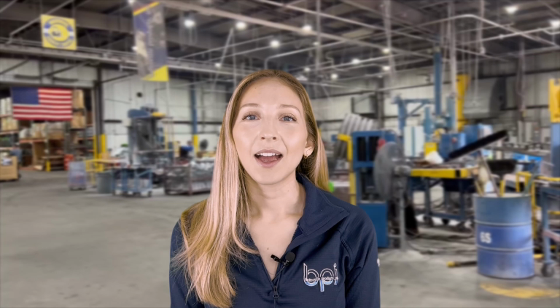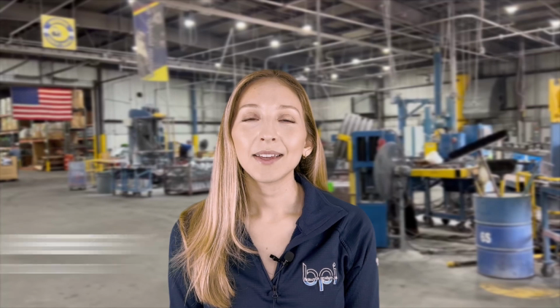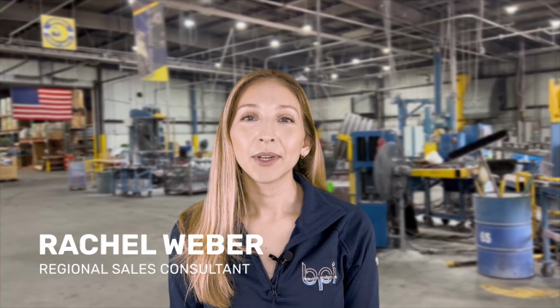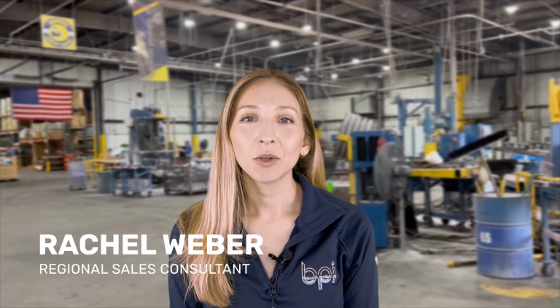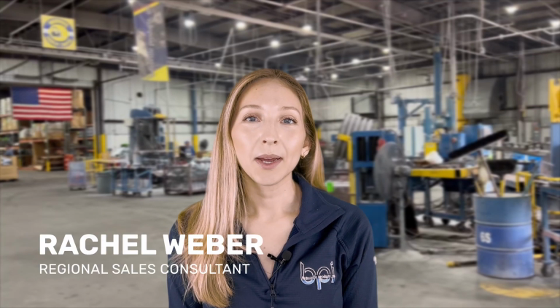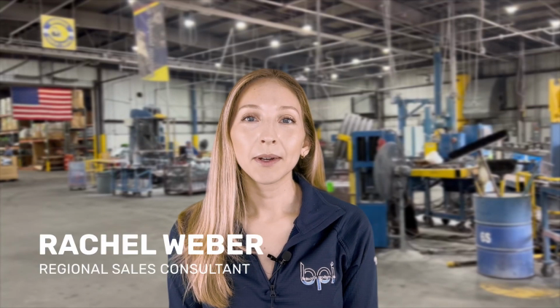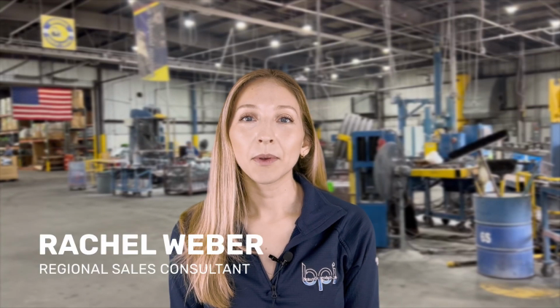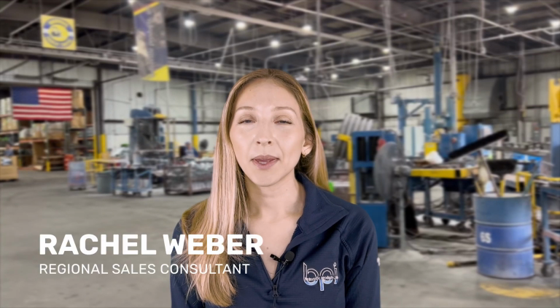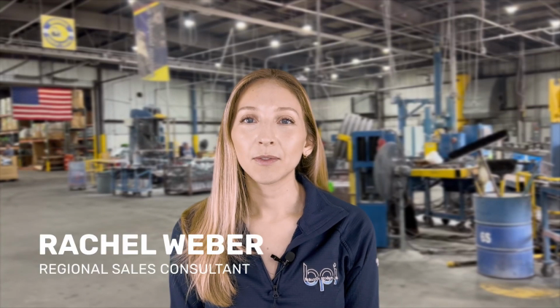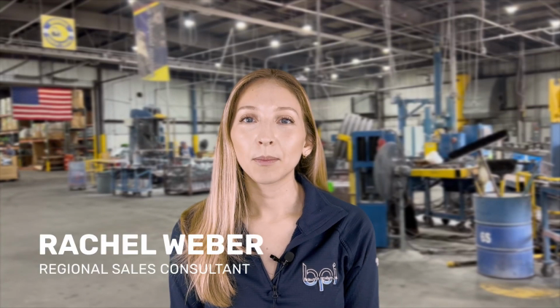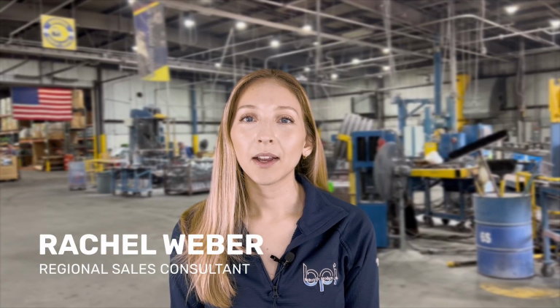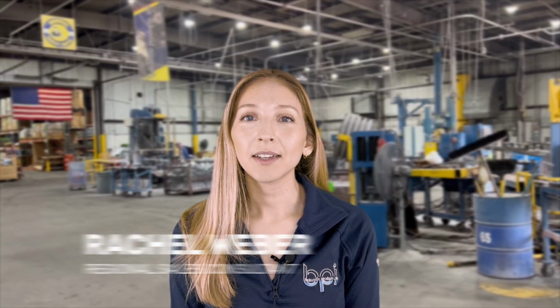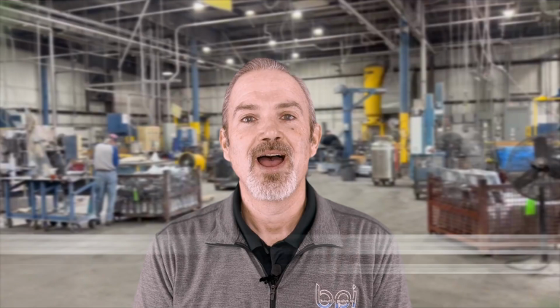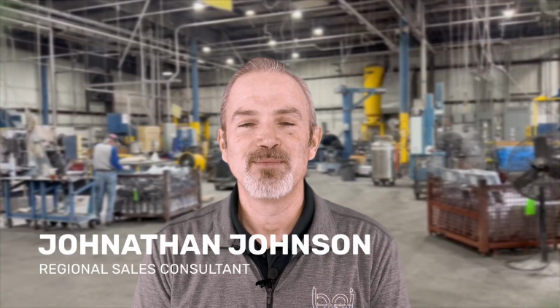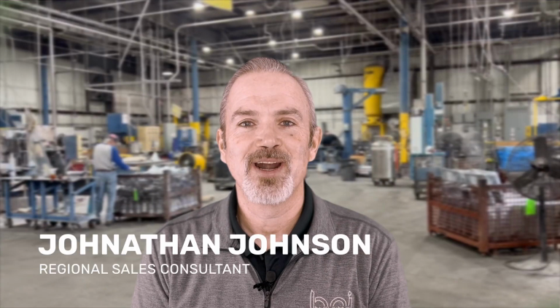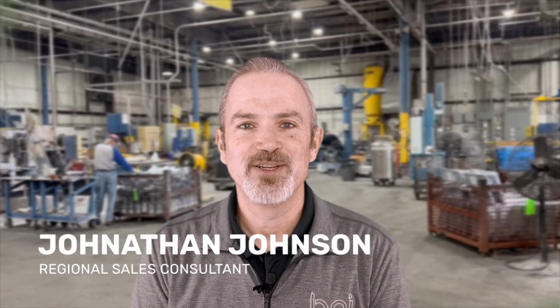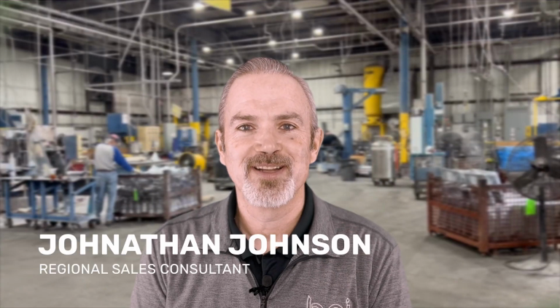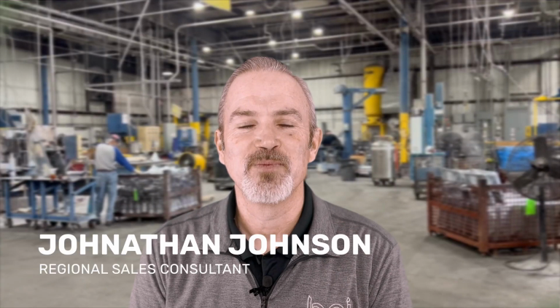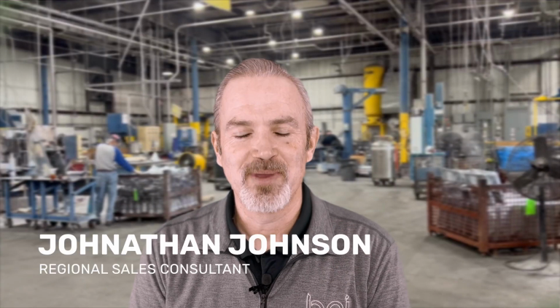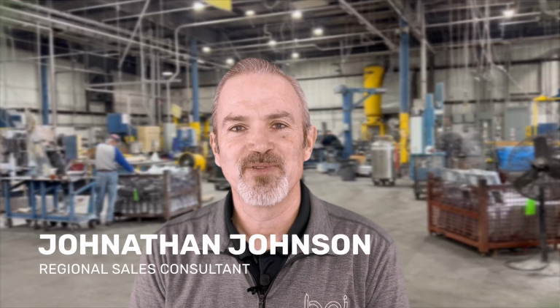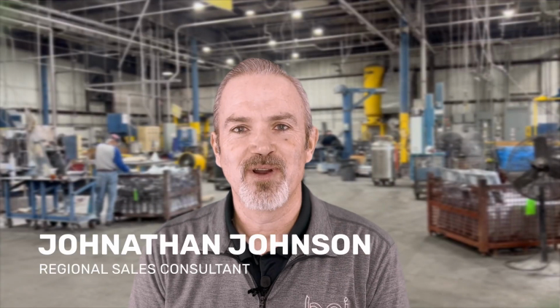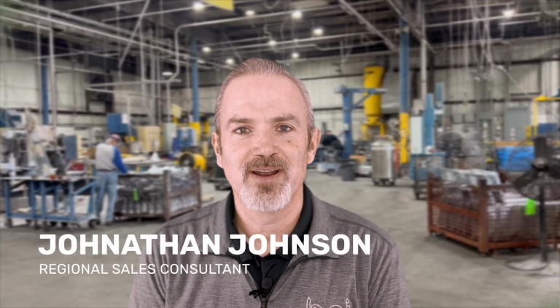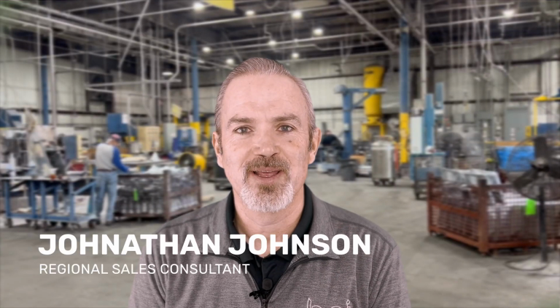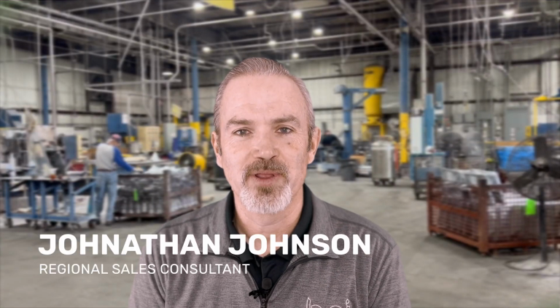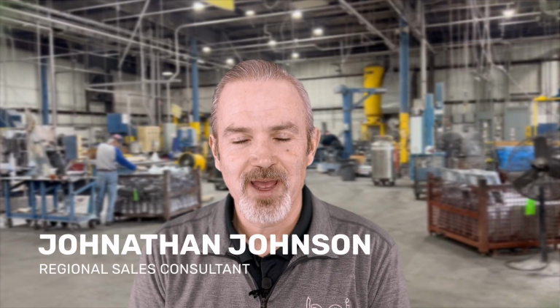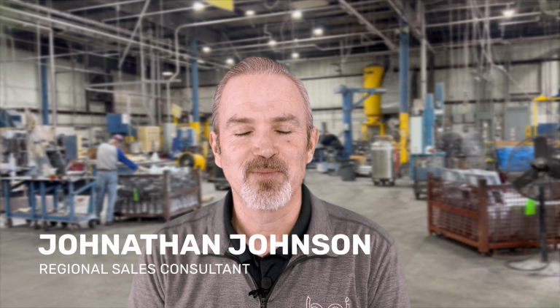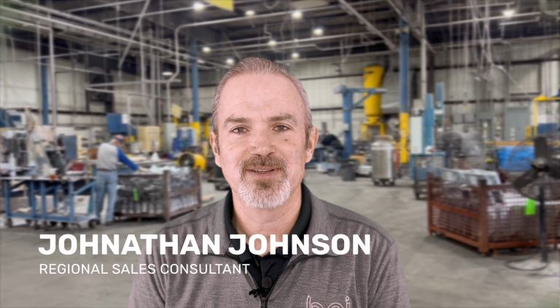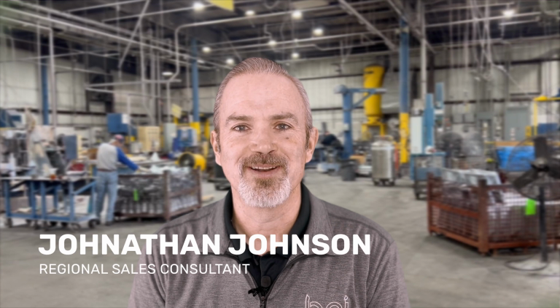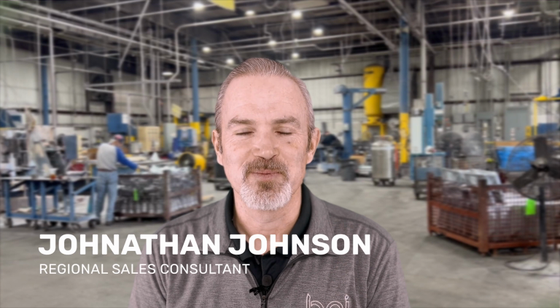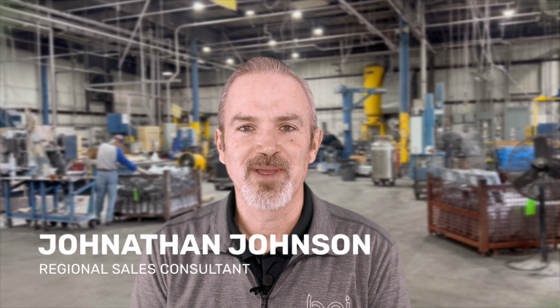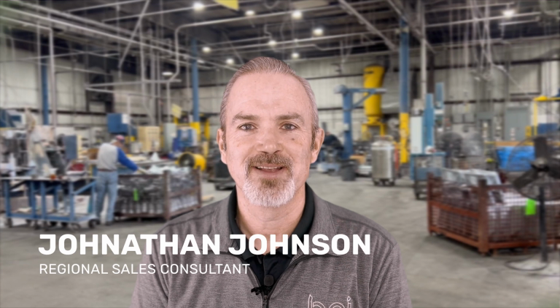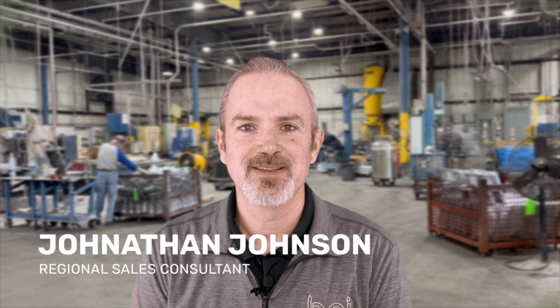I am Rachel Weber with Batesville Products. I'm Jonathan Johnson with Batesville Products, and we're the experts in aluminum castings.